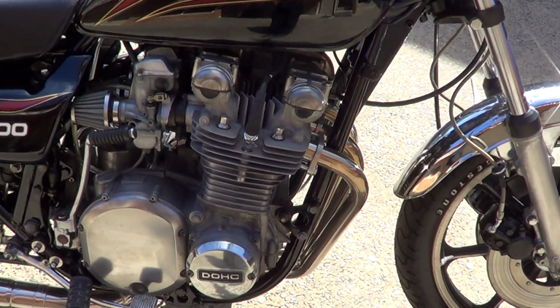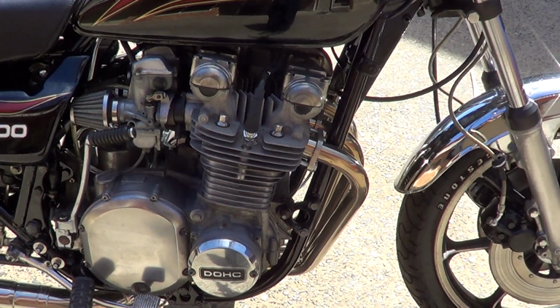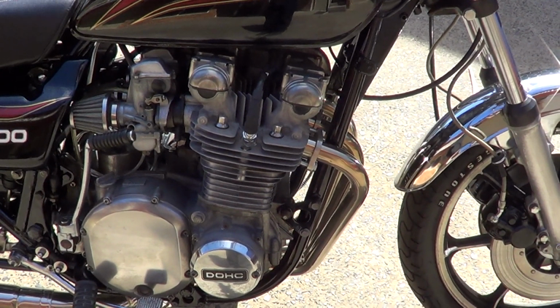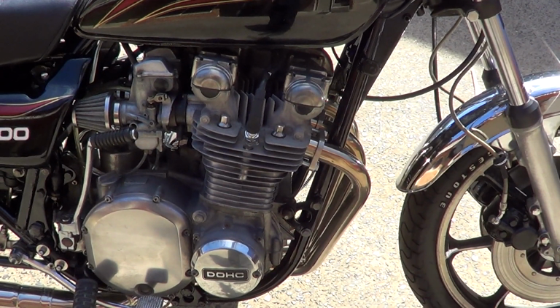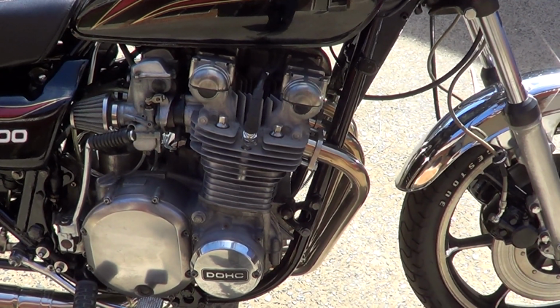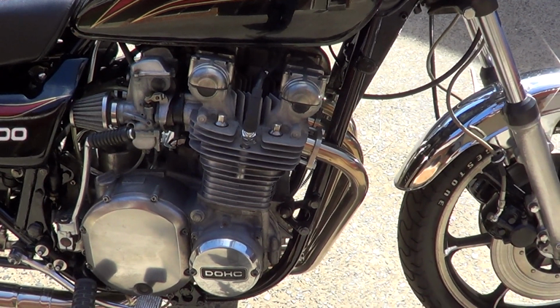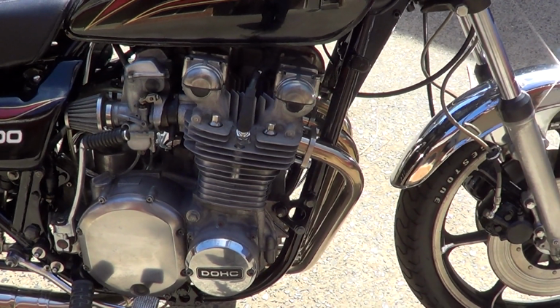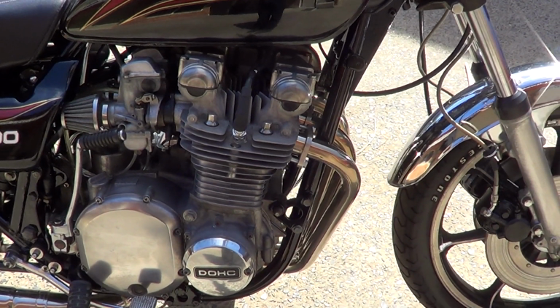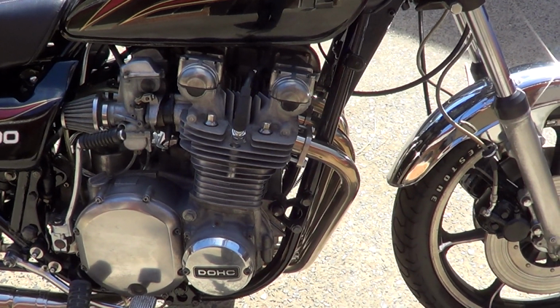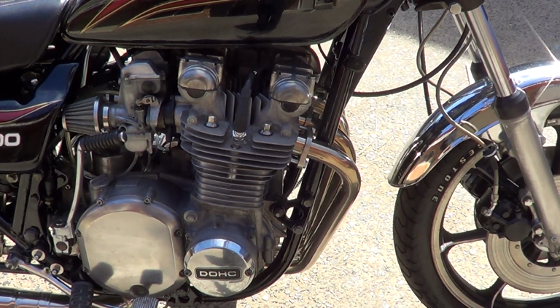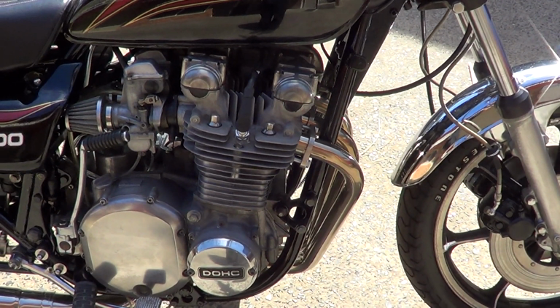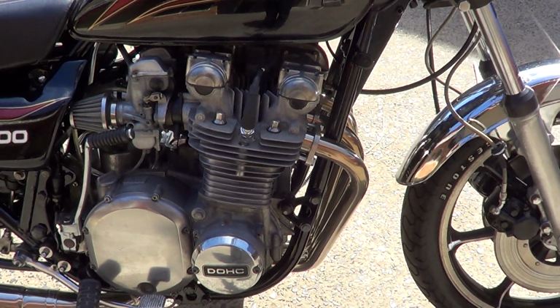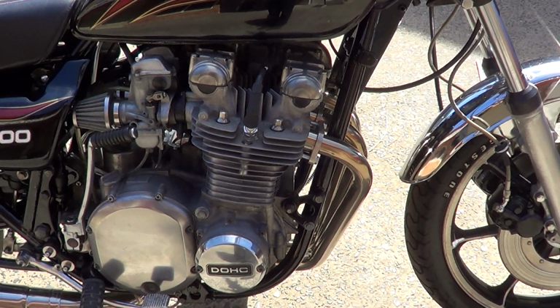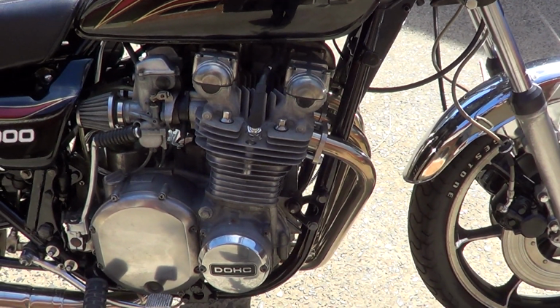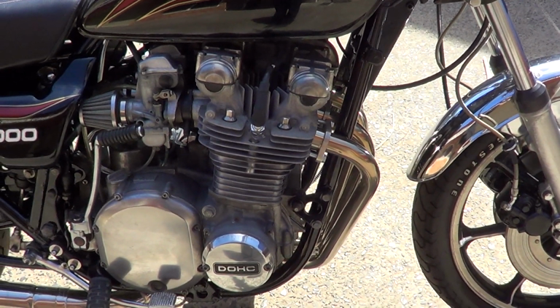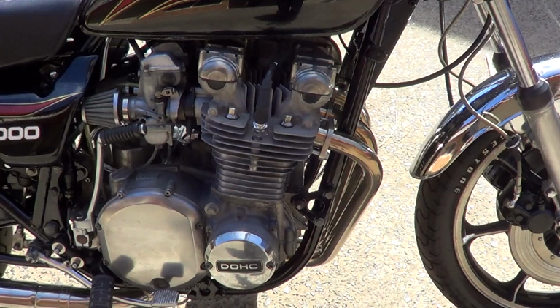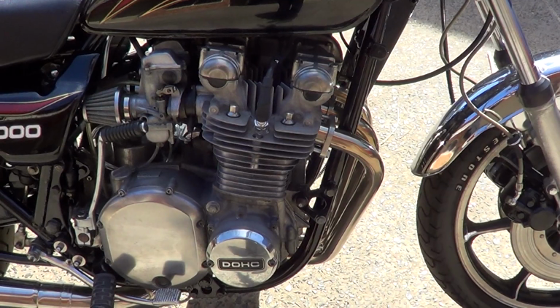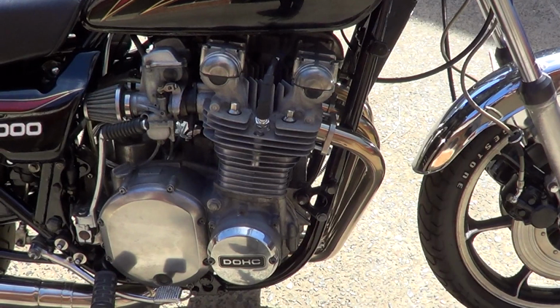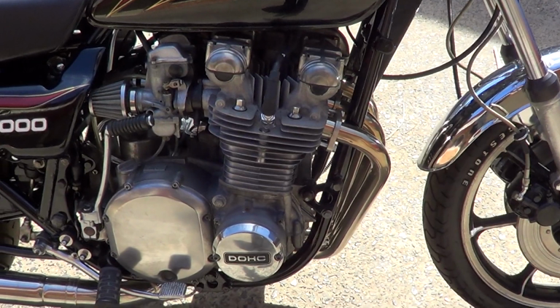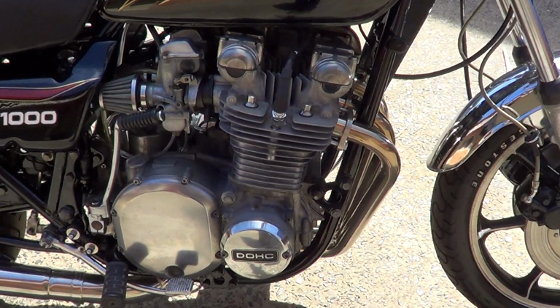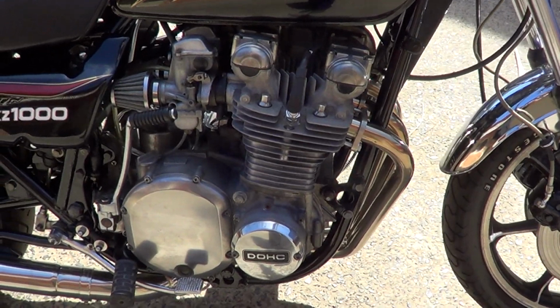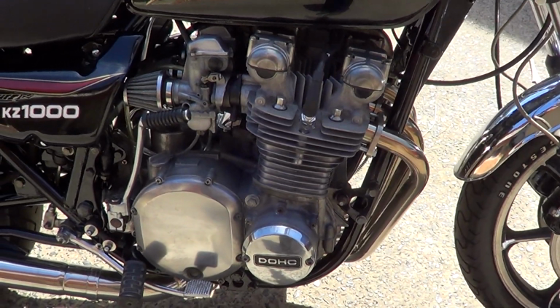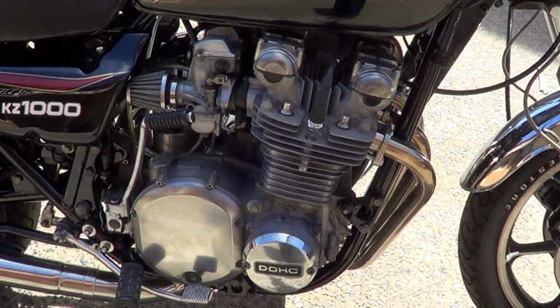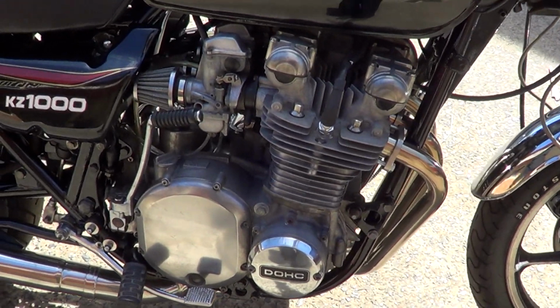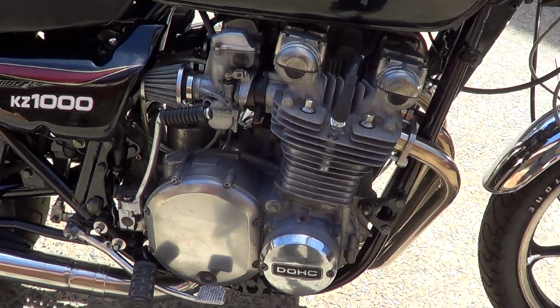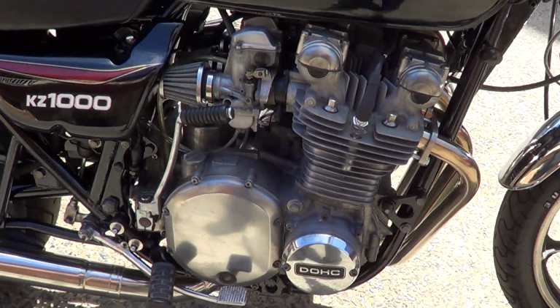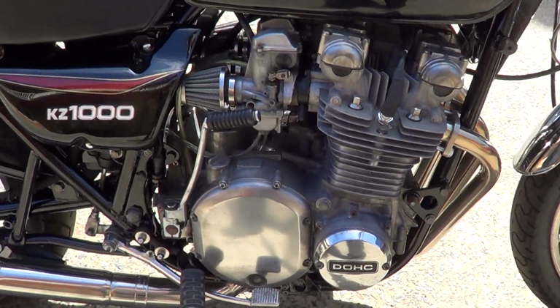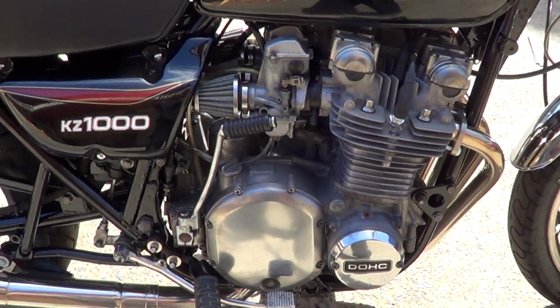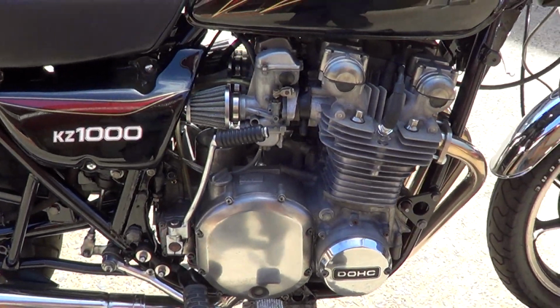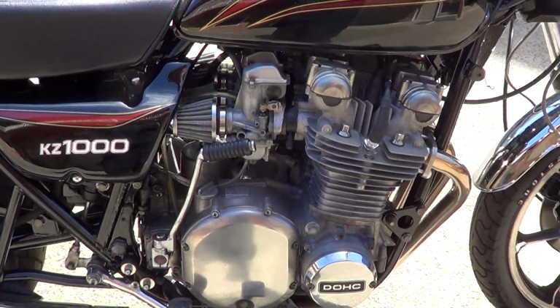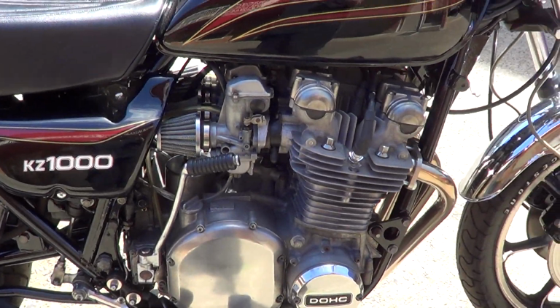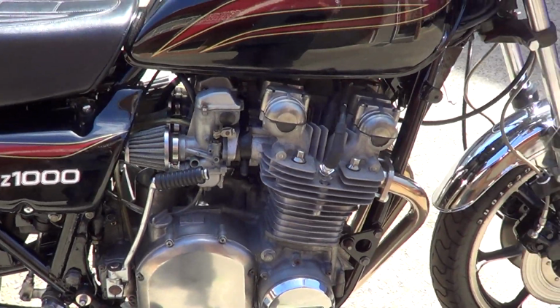The engine's been fully serviced — new plugs, oils, filters etc. We had the carbs given an ultrasonic clean.